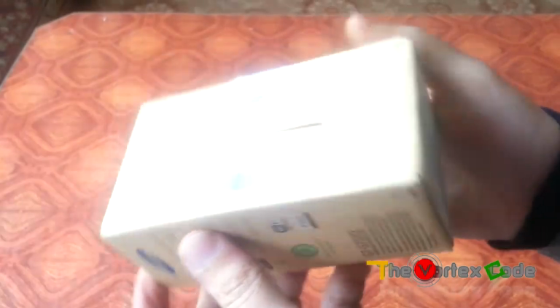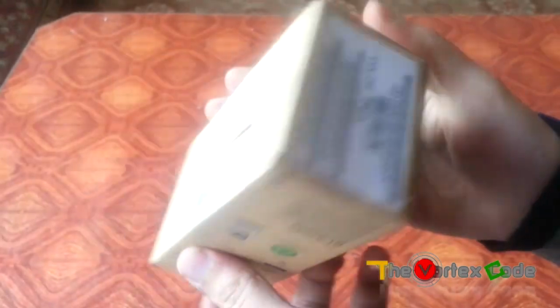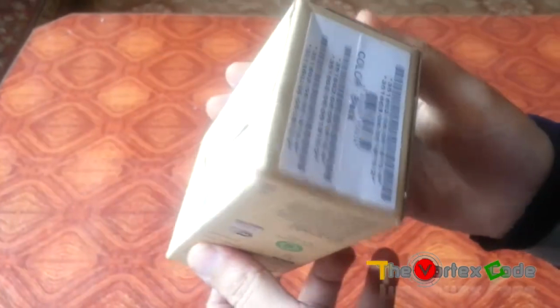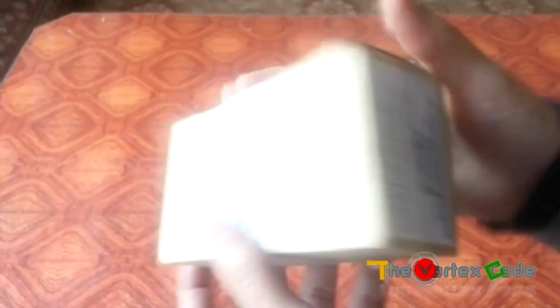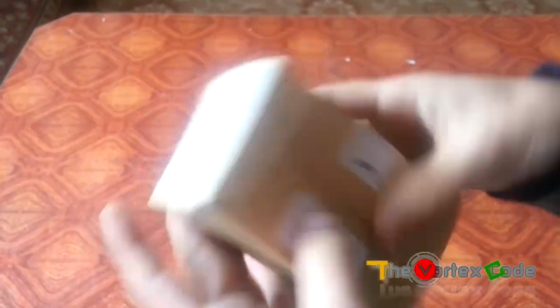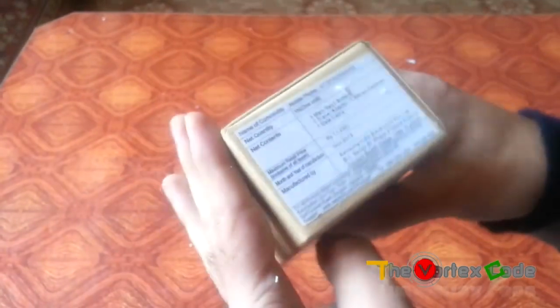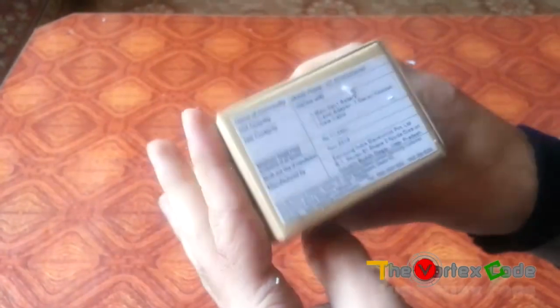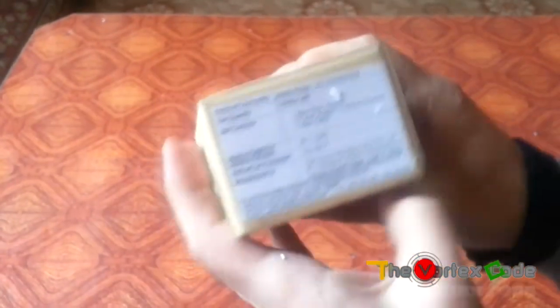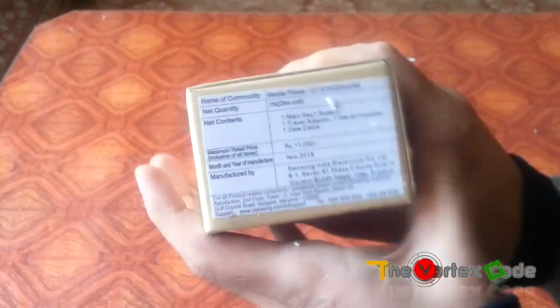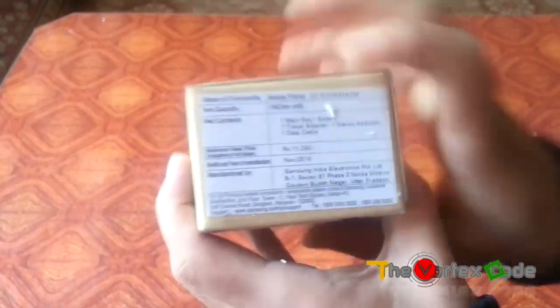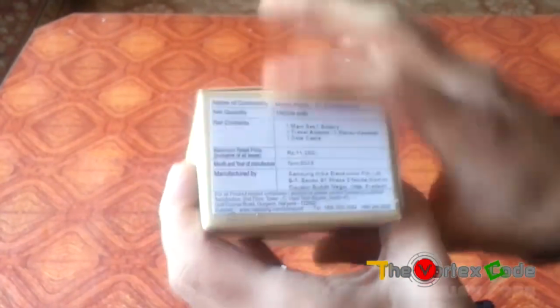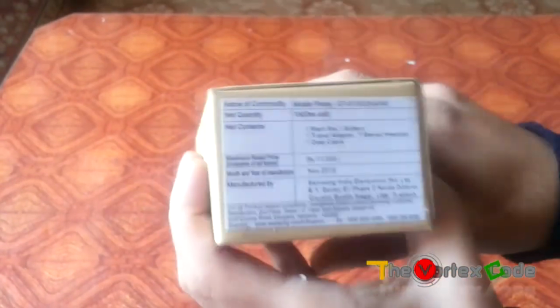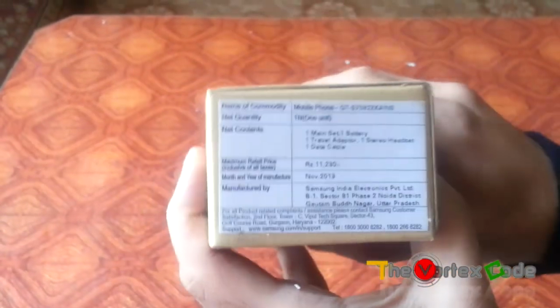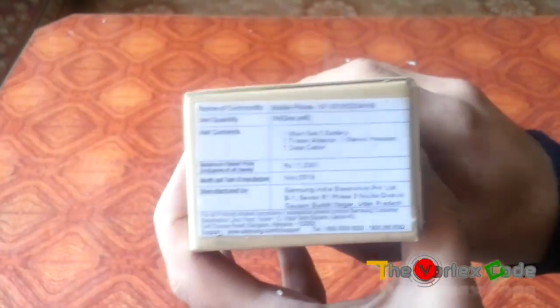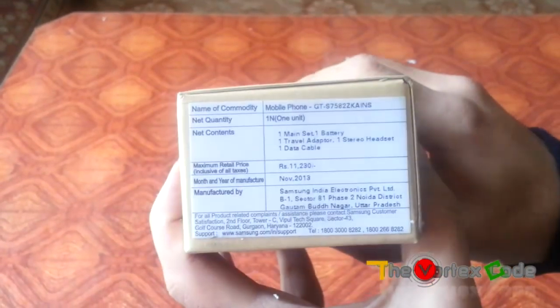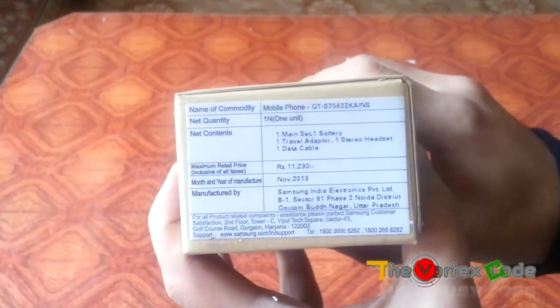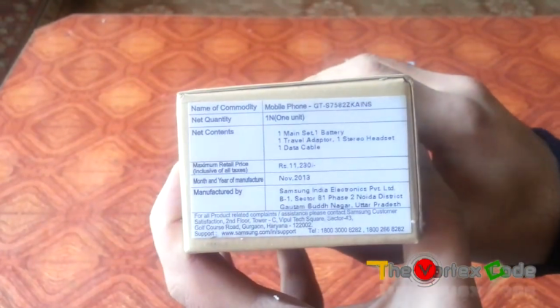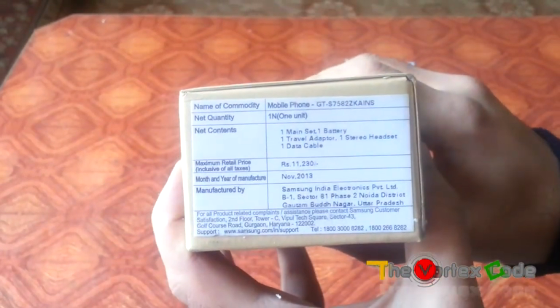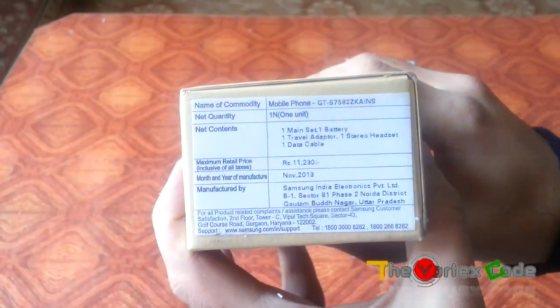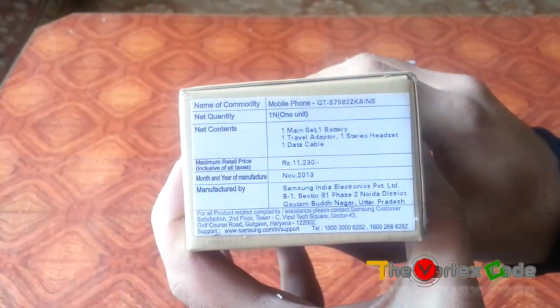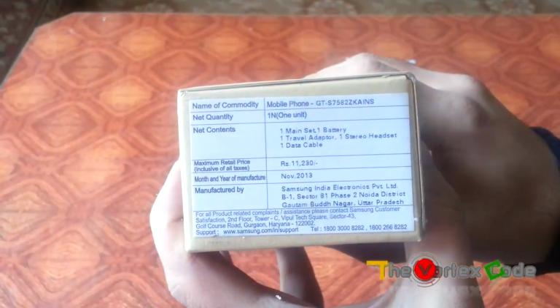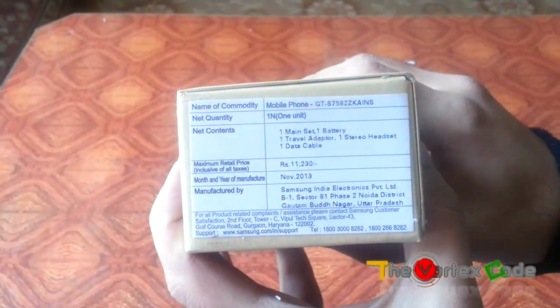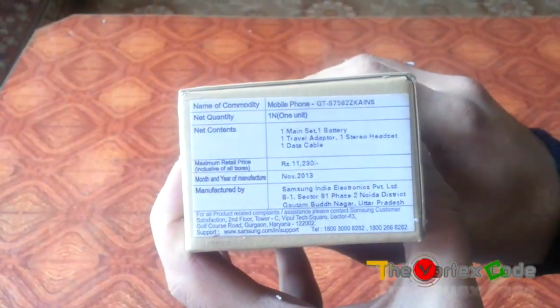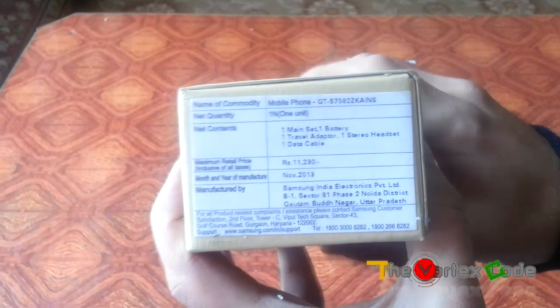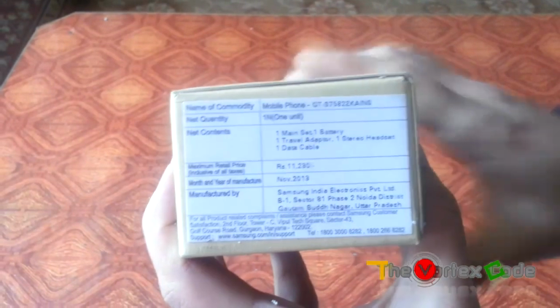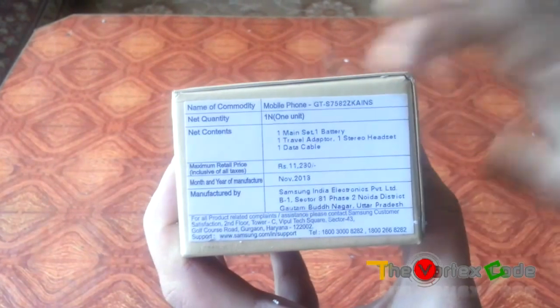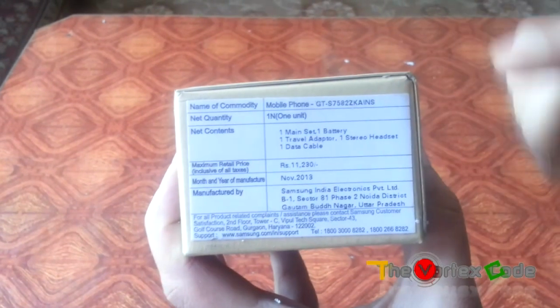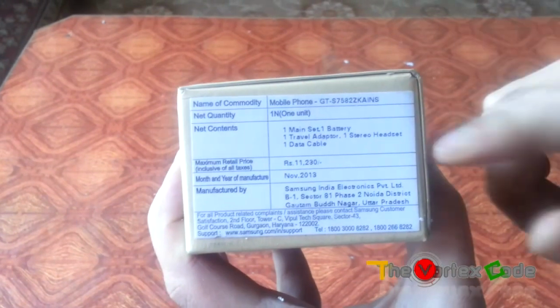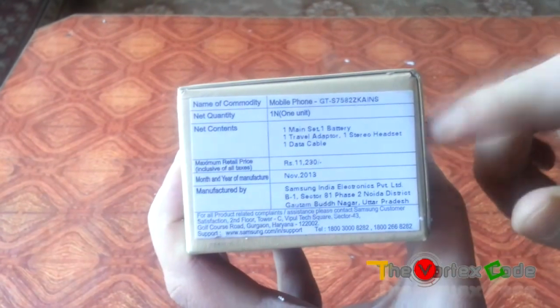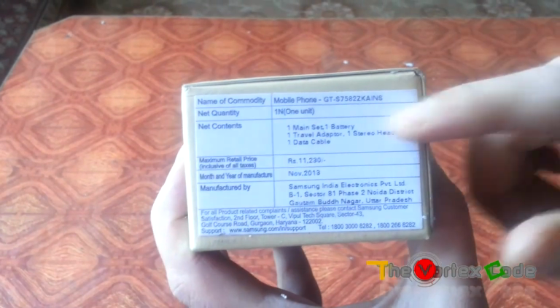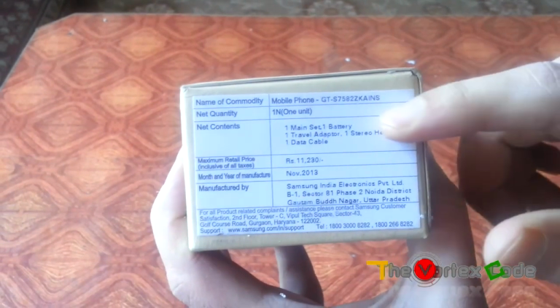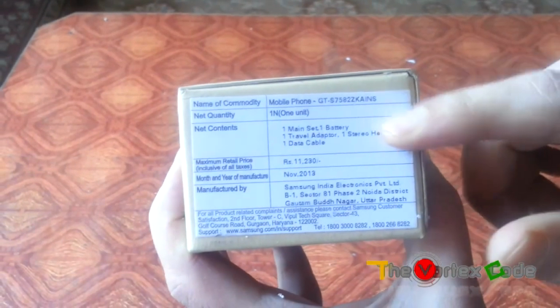The package contains one main set, one battery, one travel adapter, one stereo headset, and one data cable.